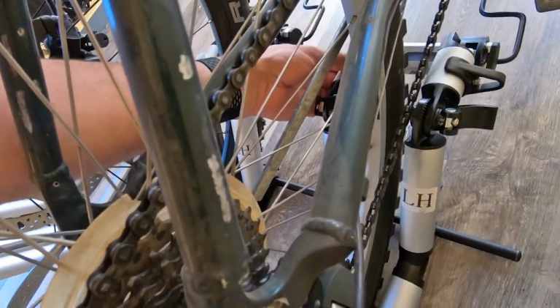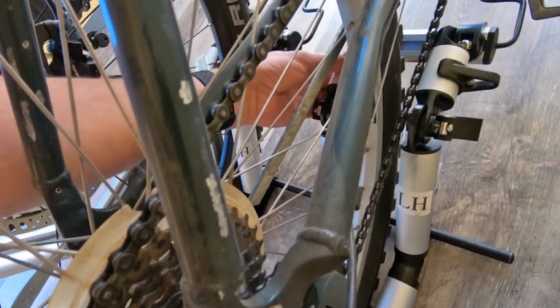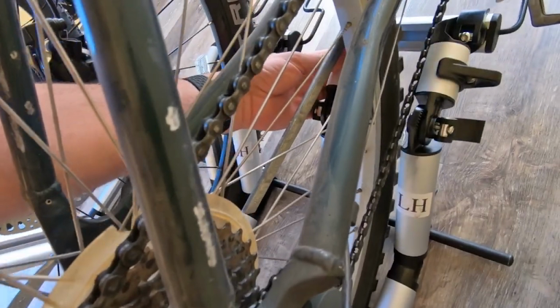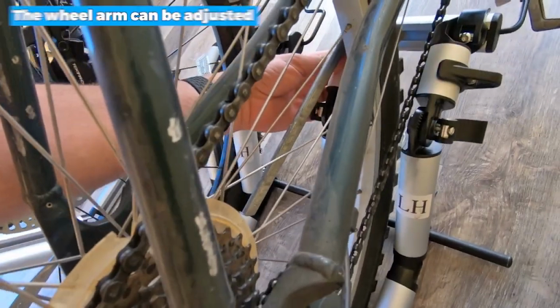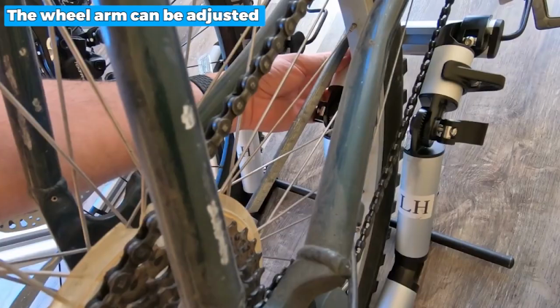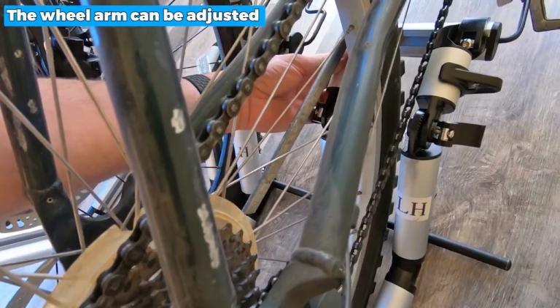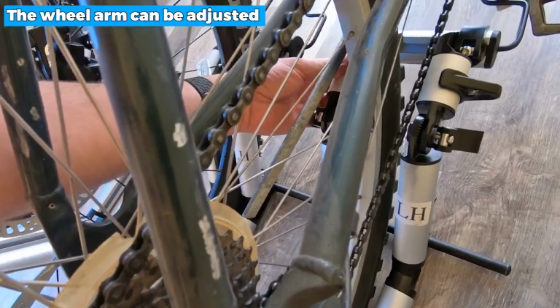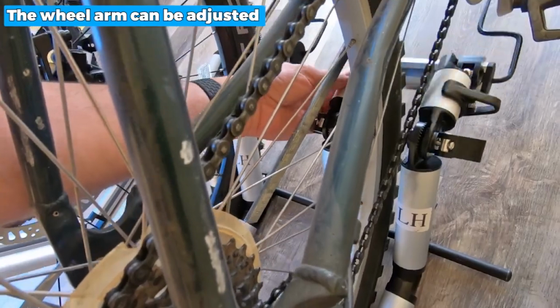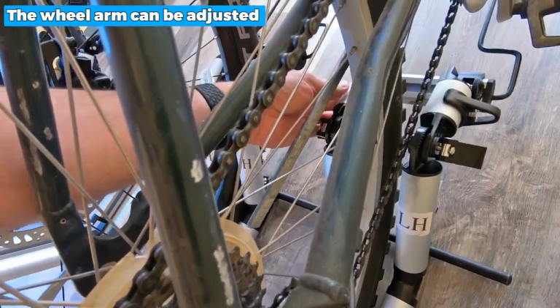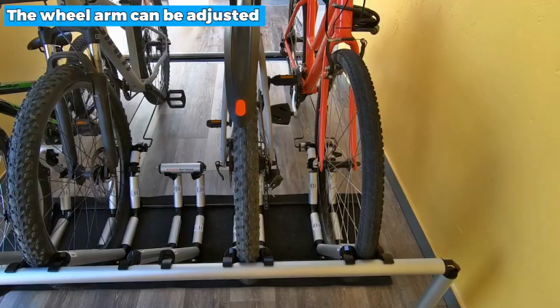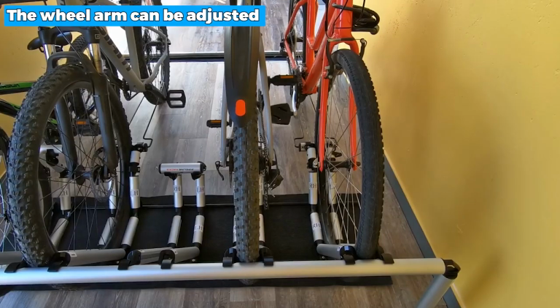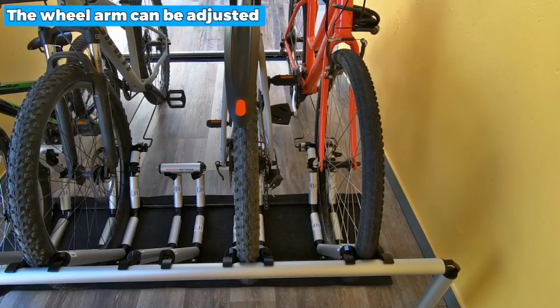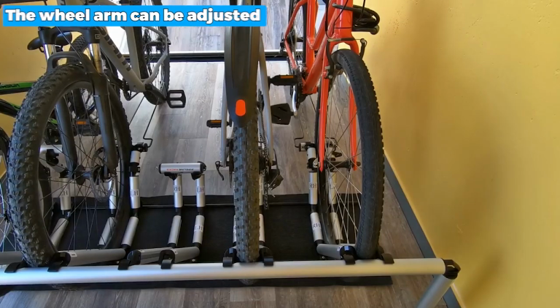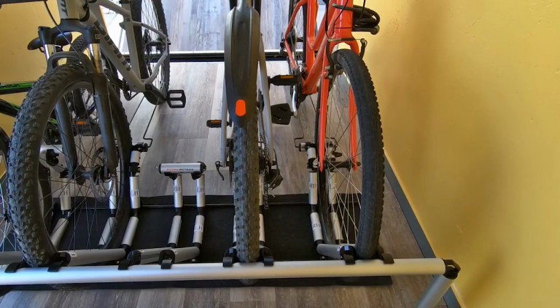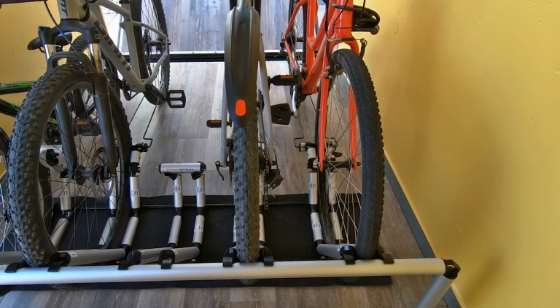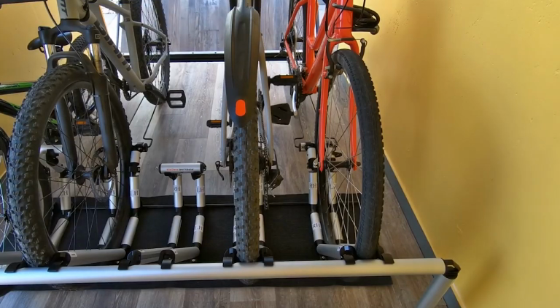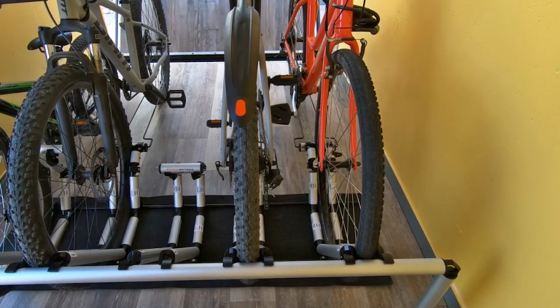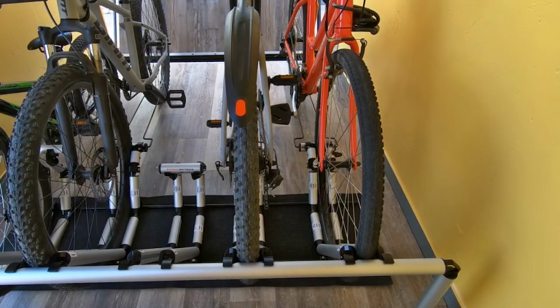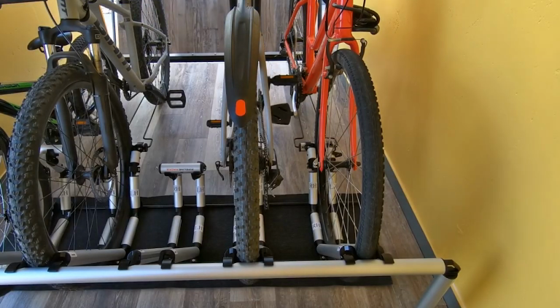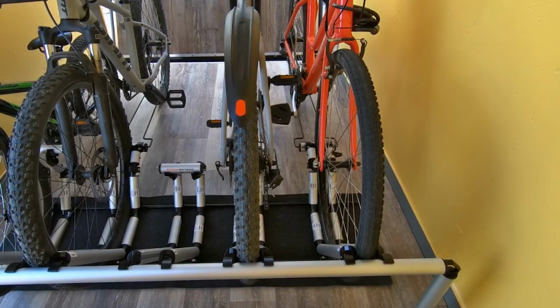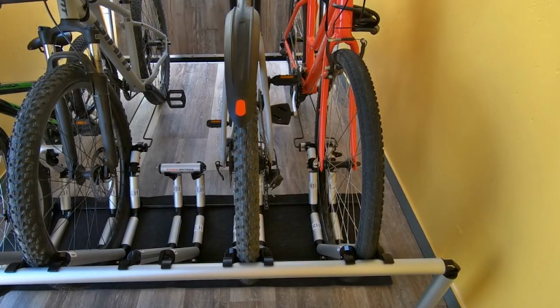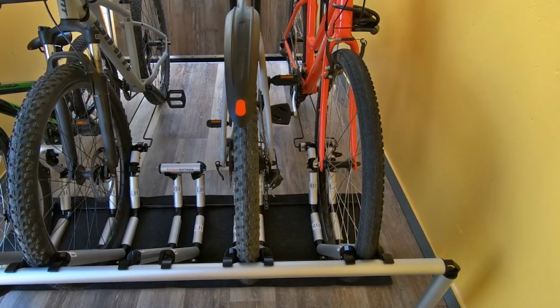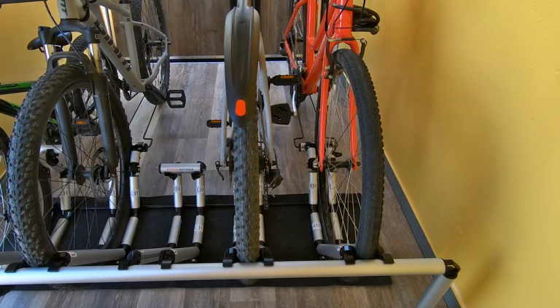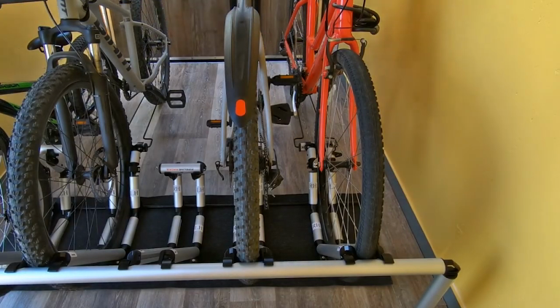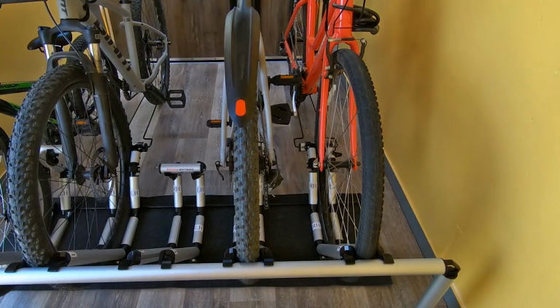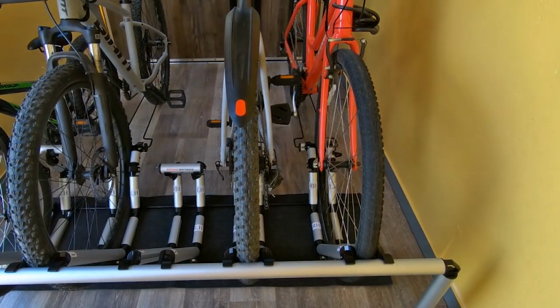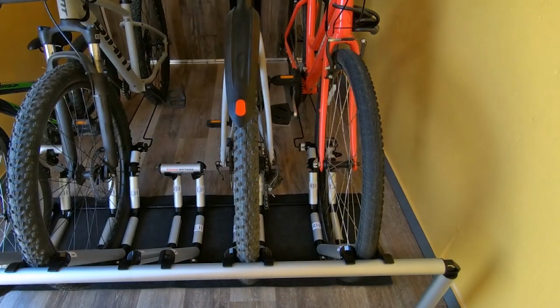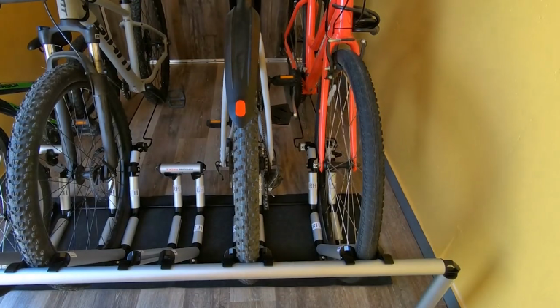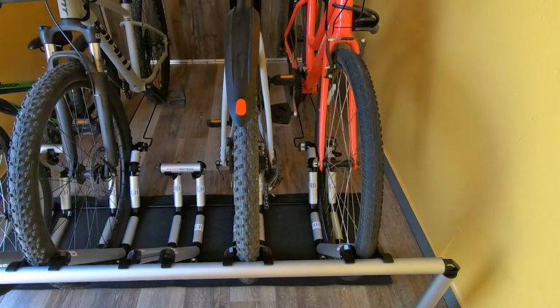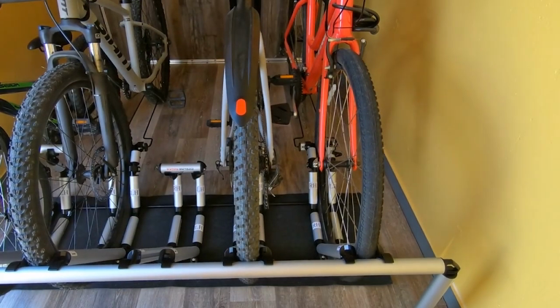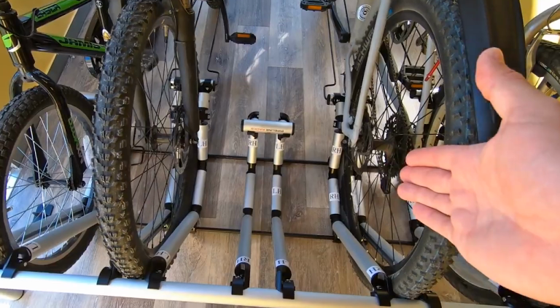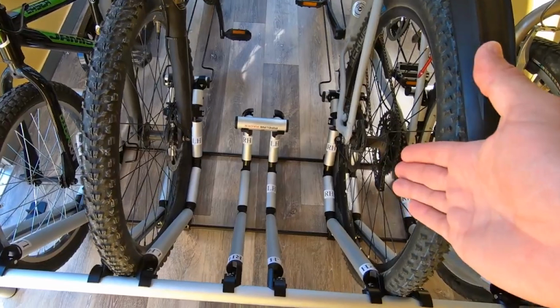Moreover, the wheel arm can be adjusted in any way necessary to achieve optimal bike stability.